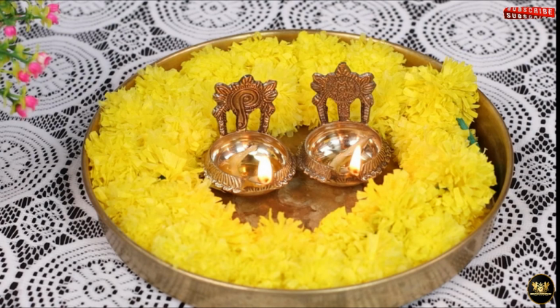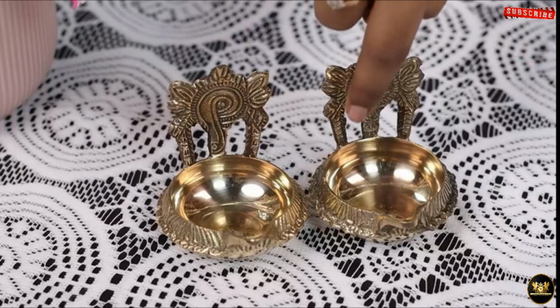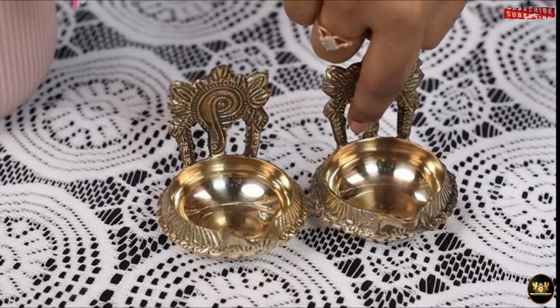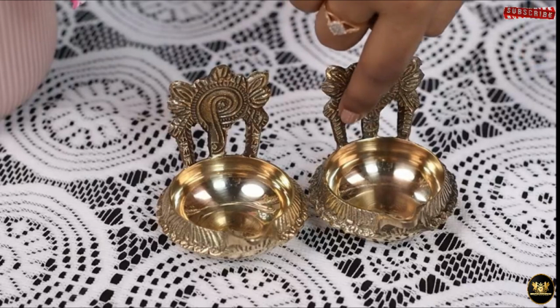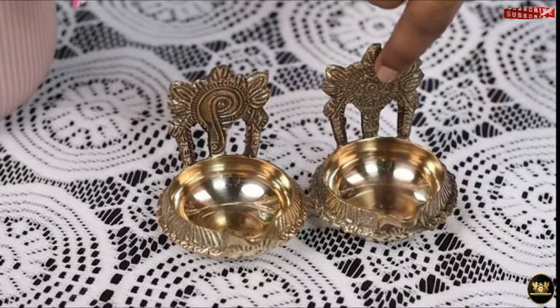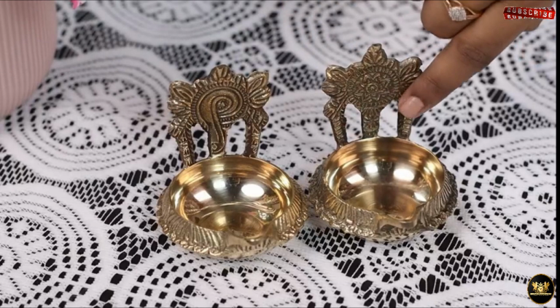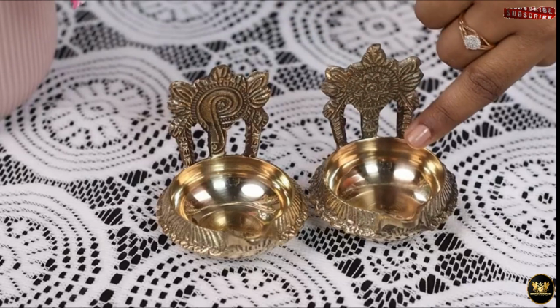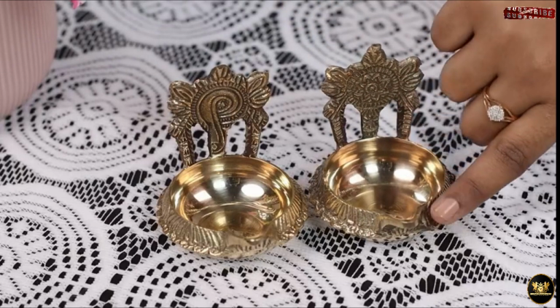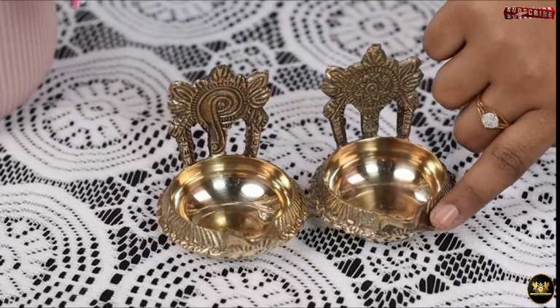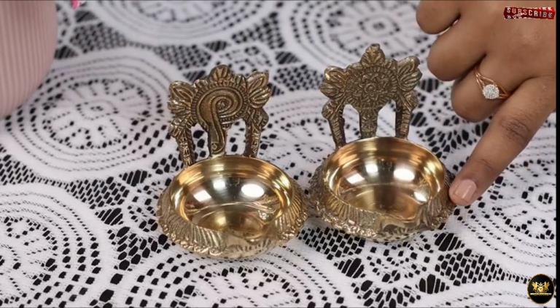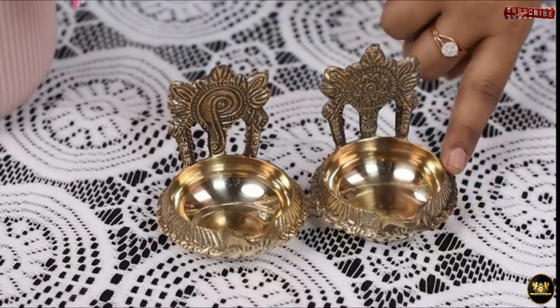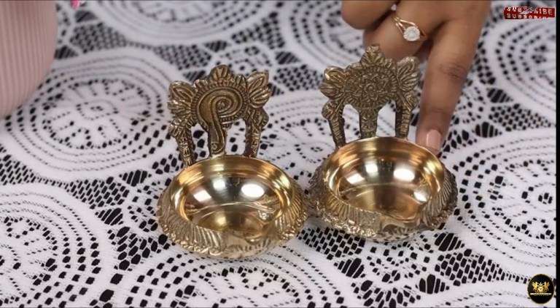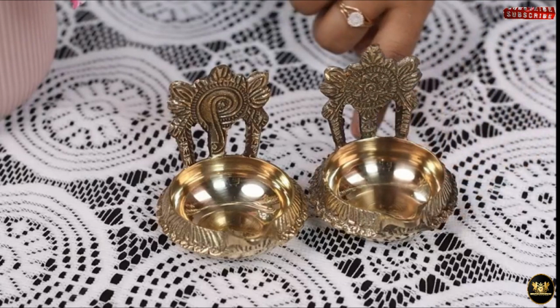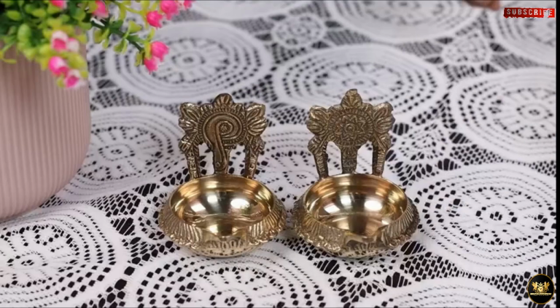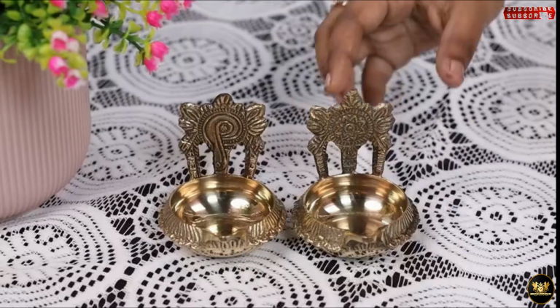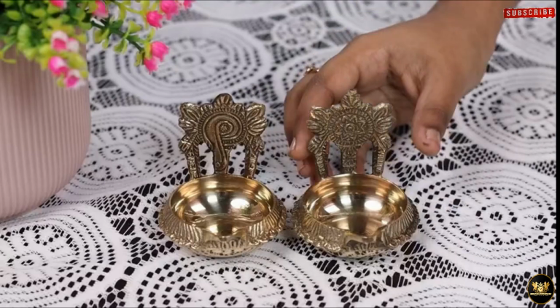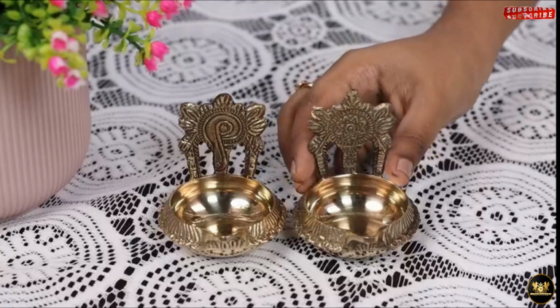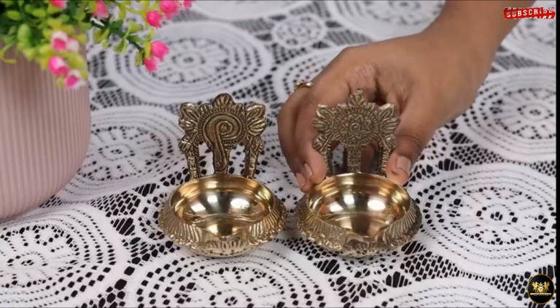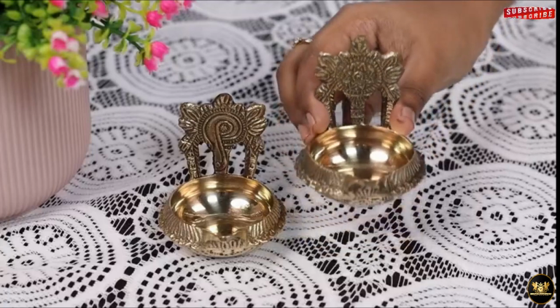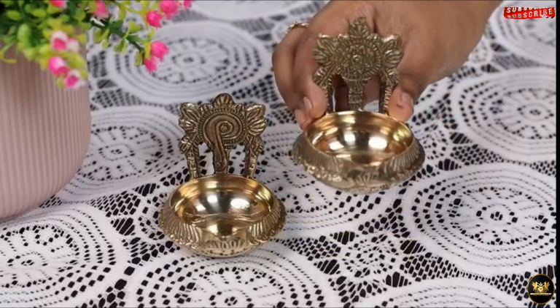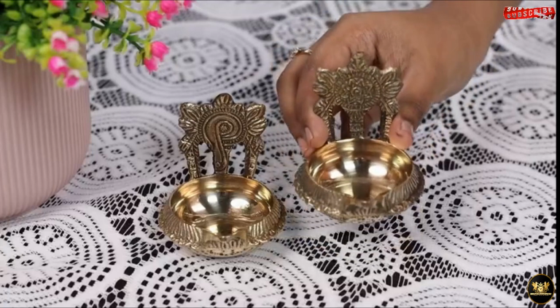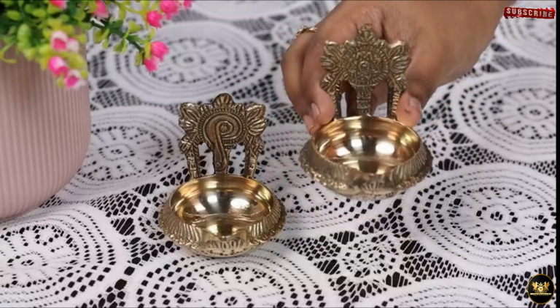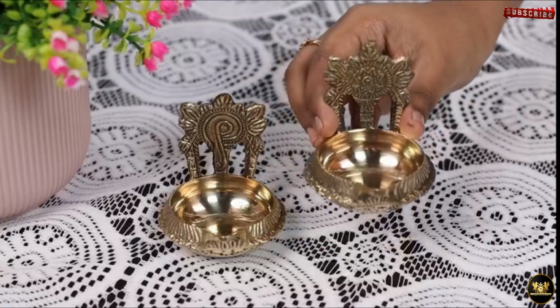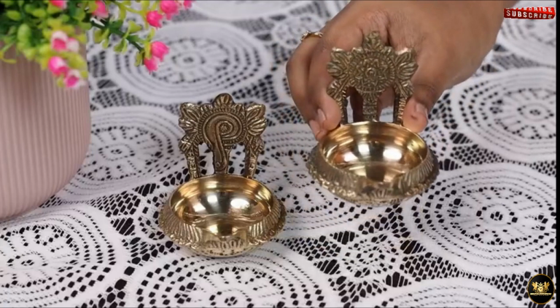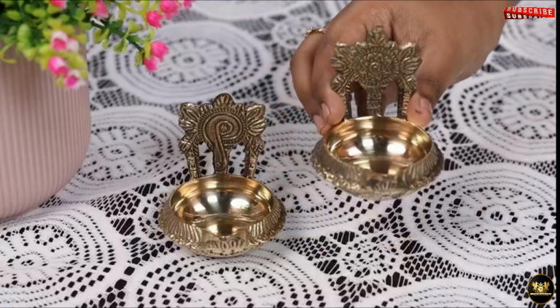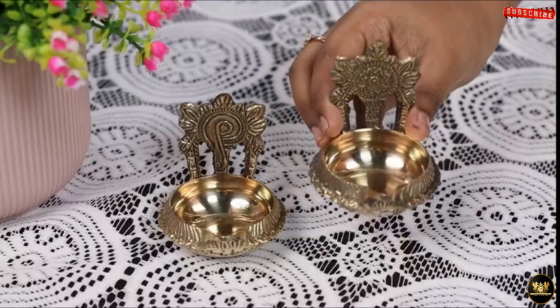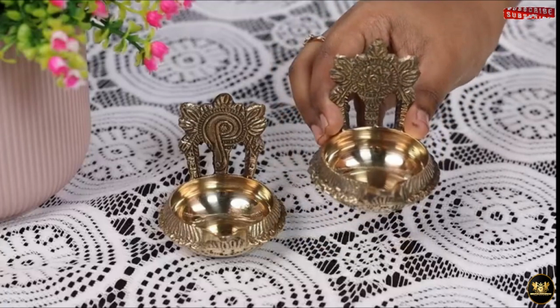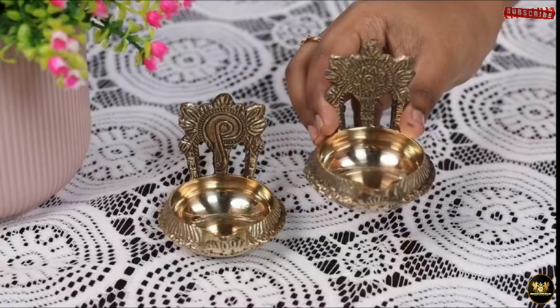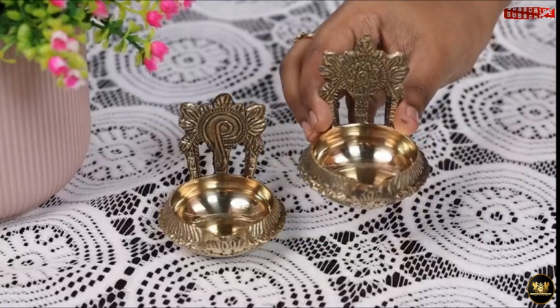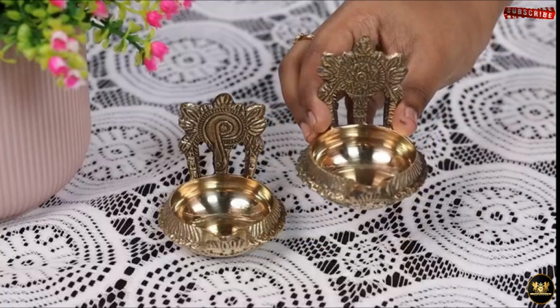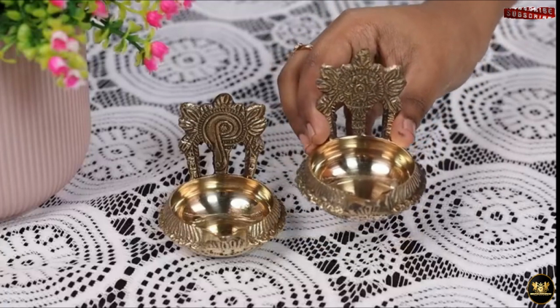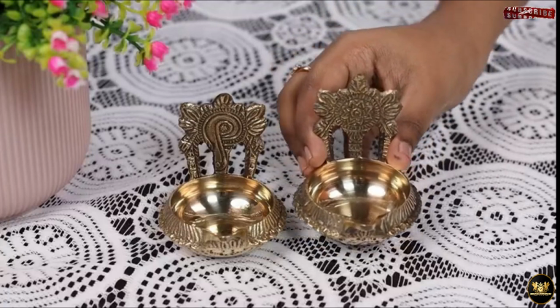These easy to clean diyas weigh about 200 grams per set and are extremely easy to clean and maintain.